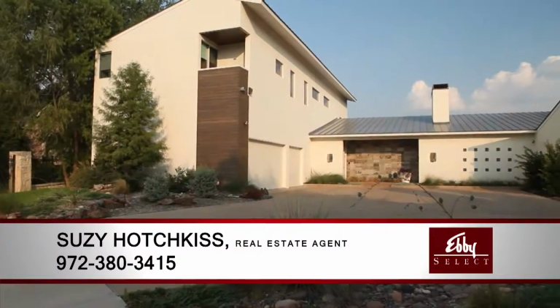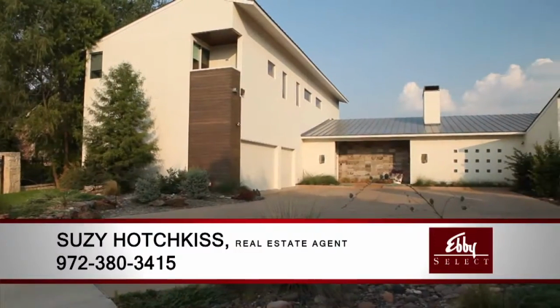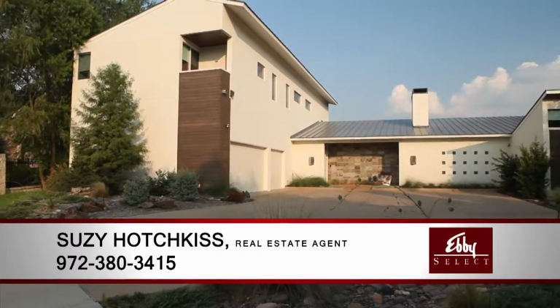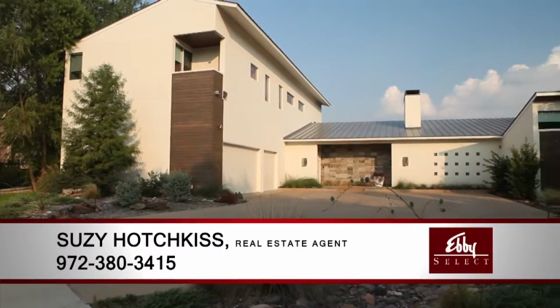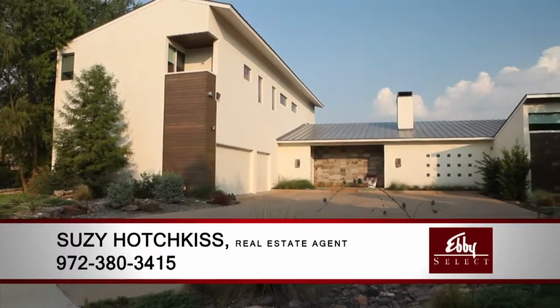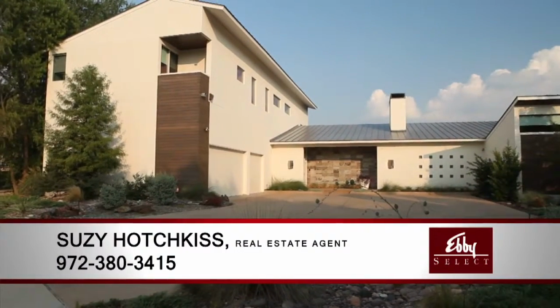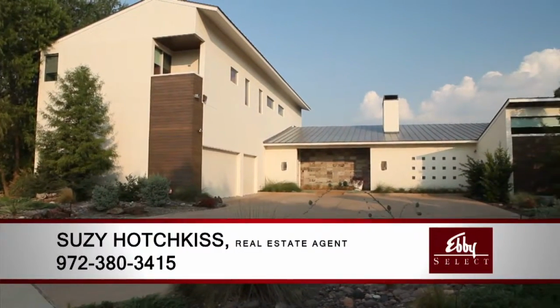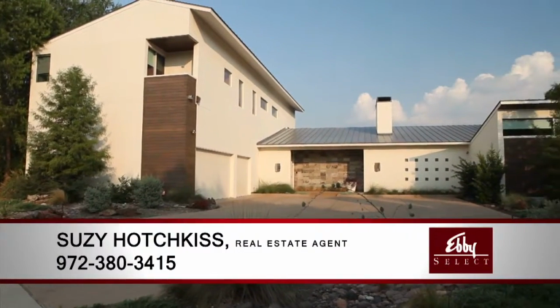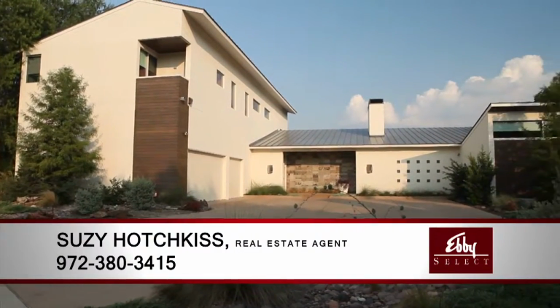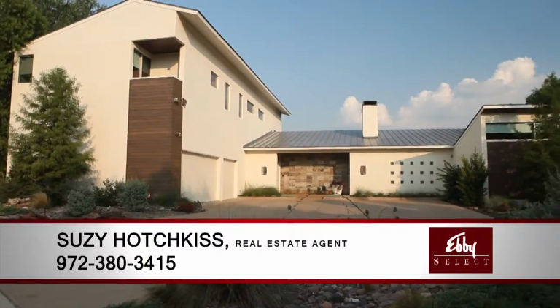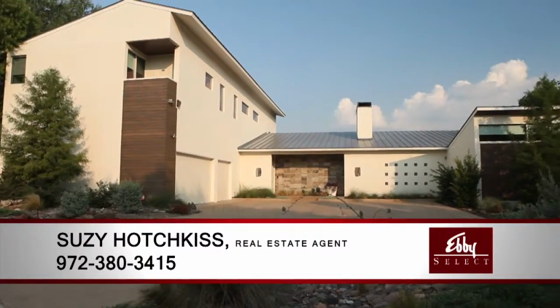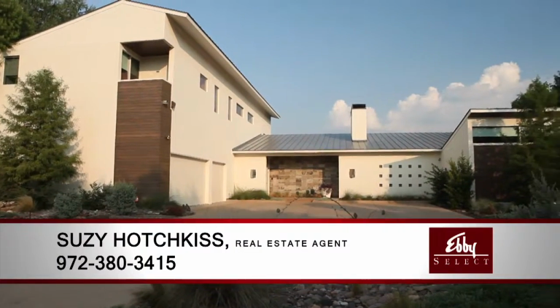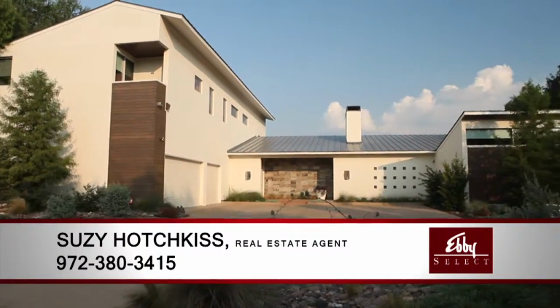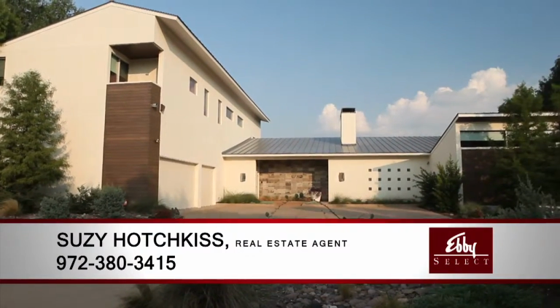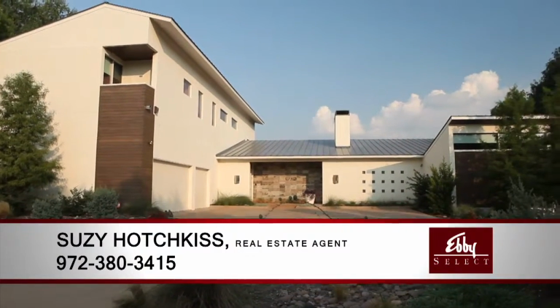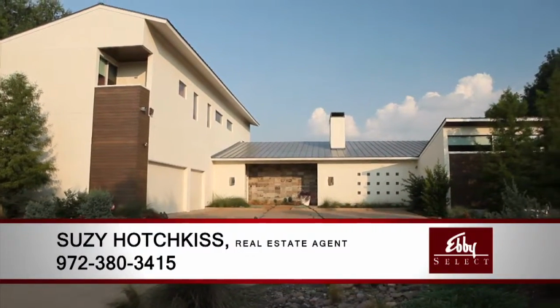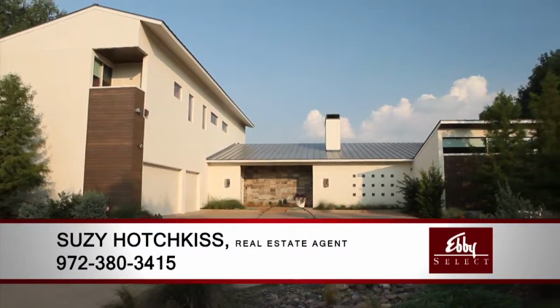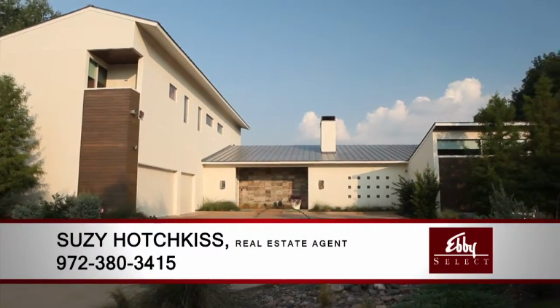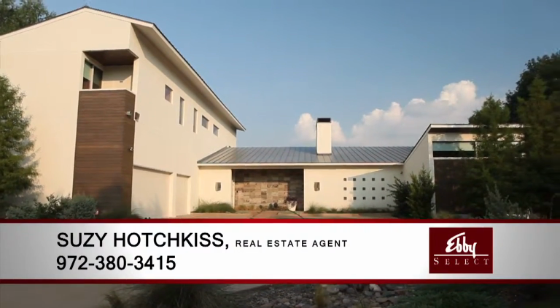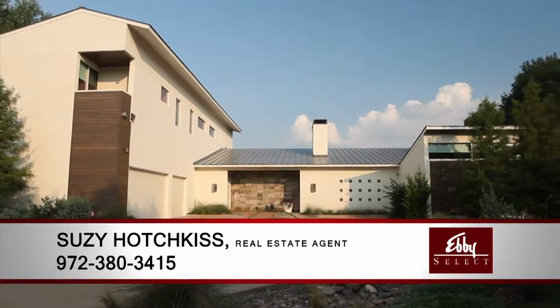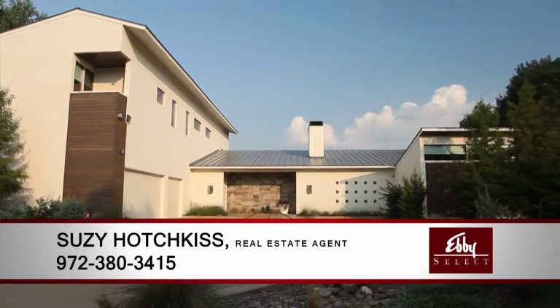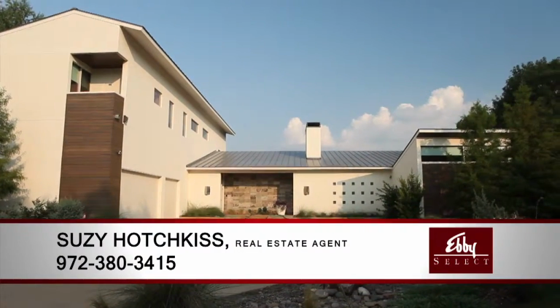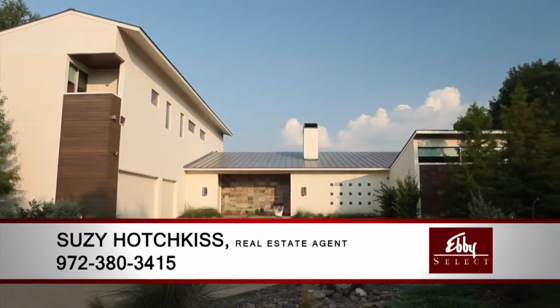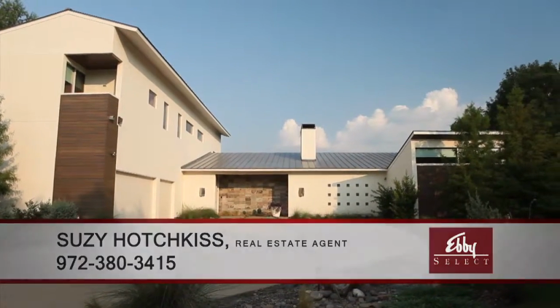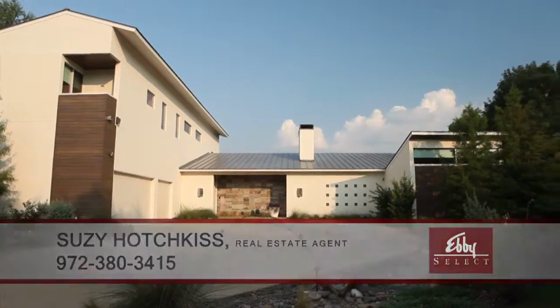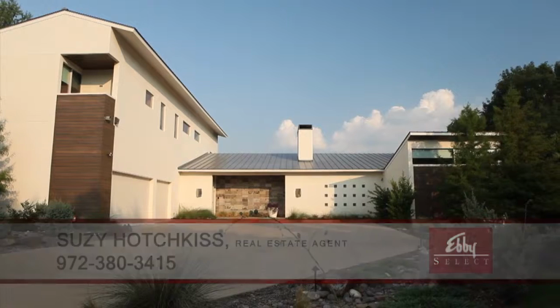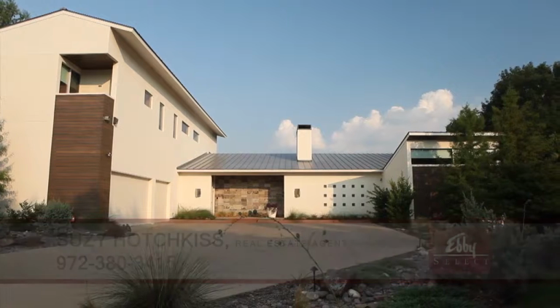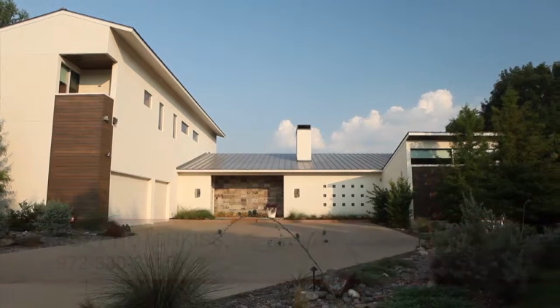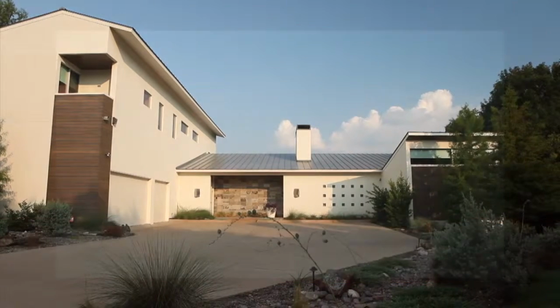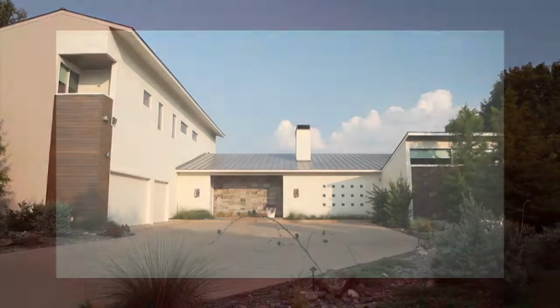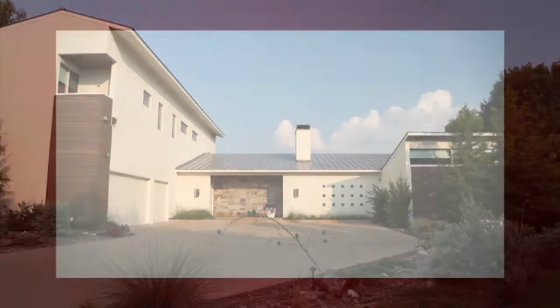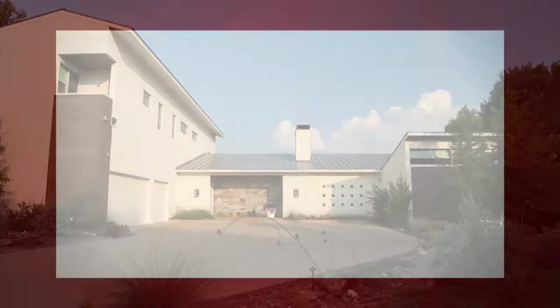Please contact your realtor today to schedule a personal tour of this amazing home before it's too late.